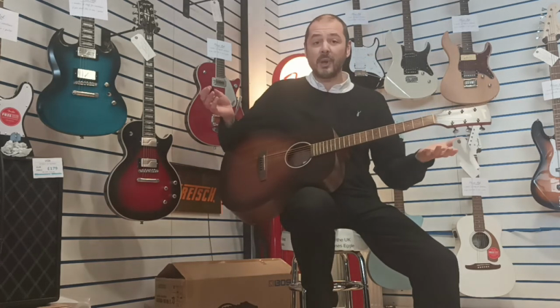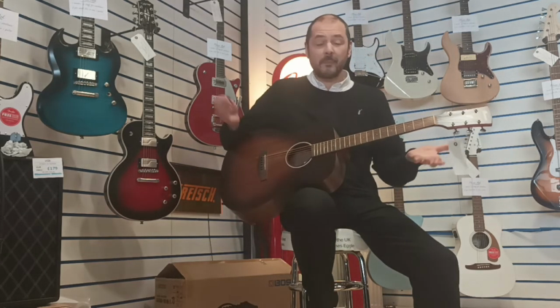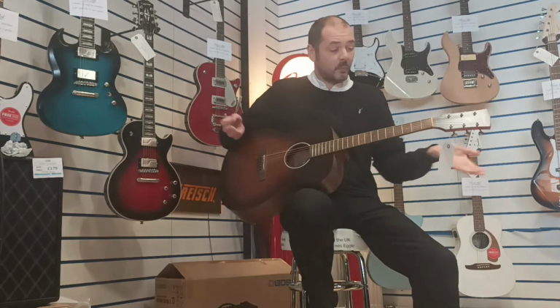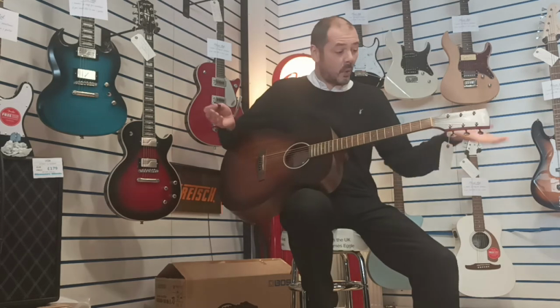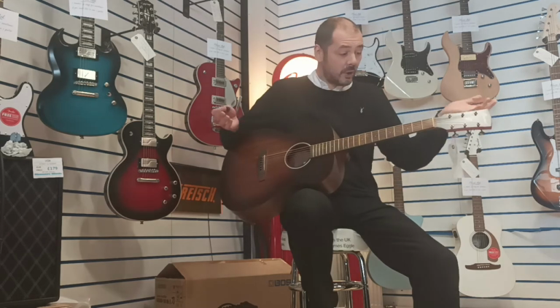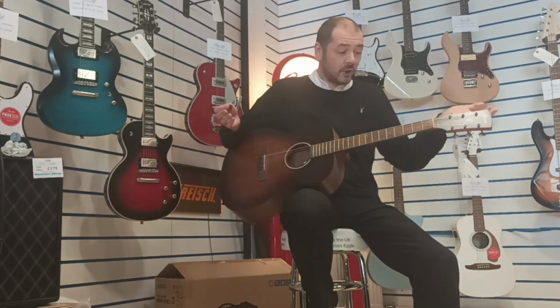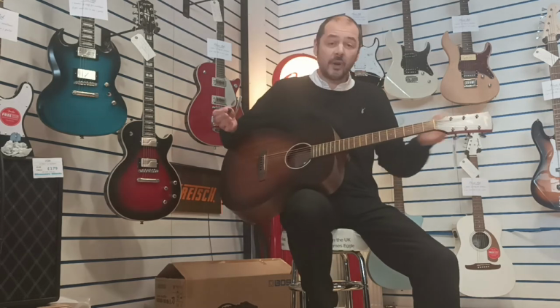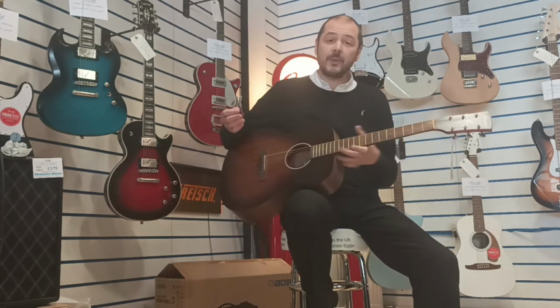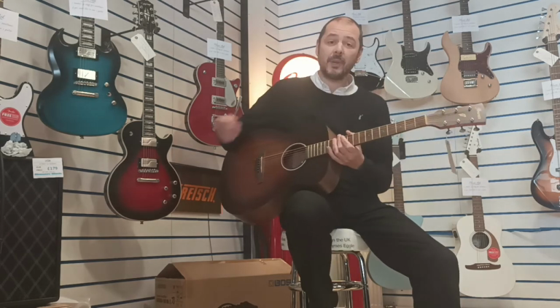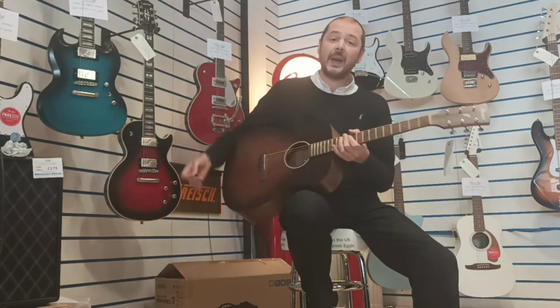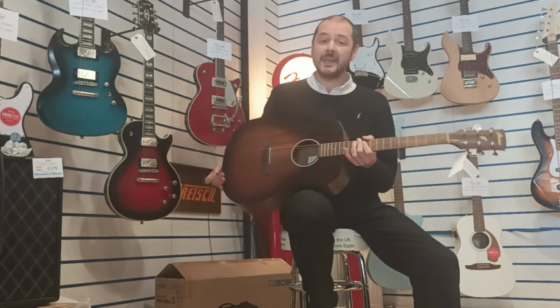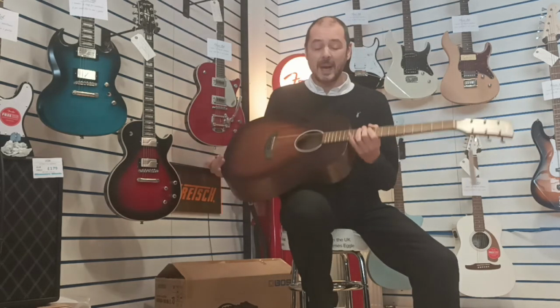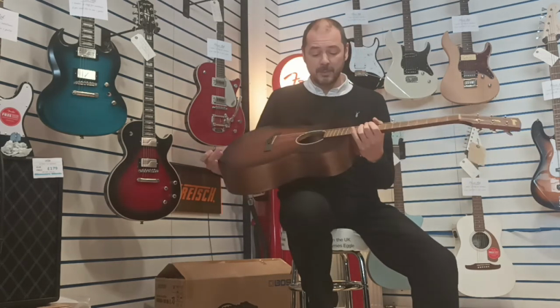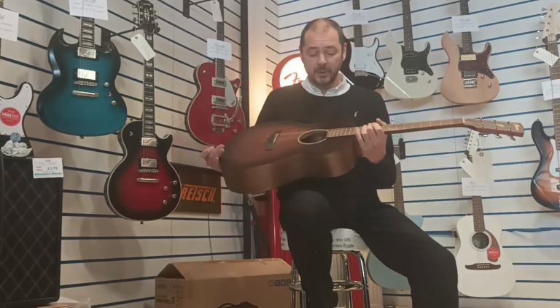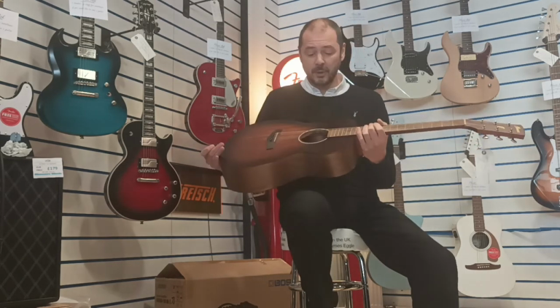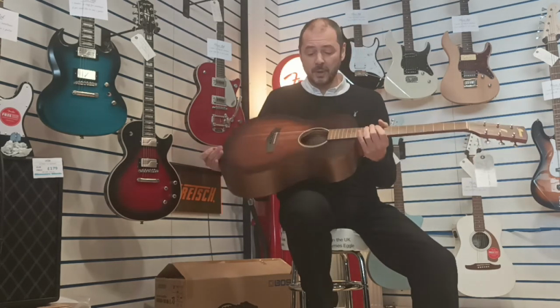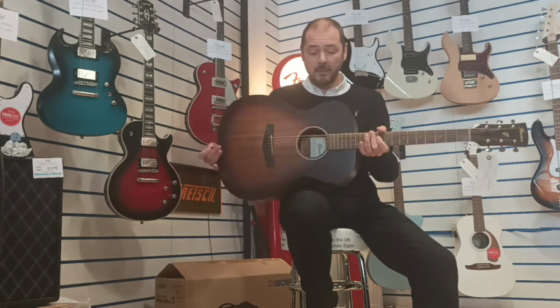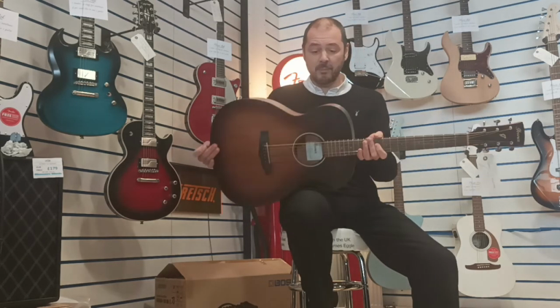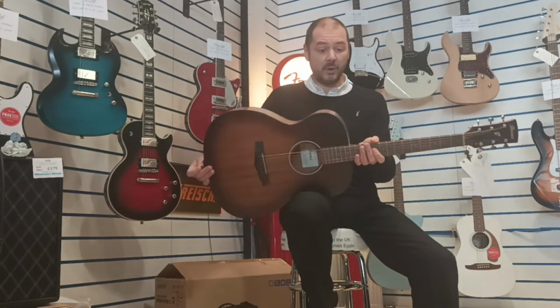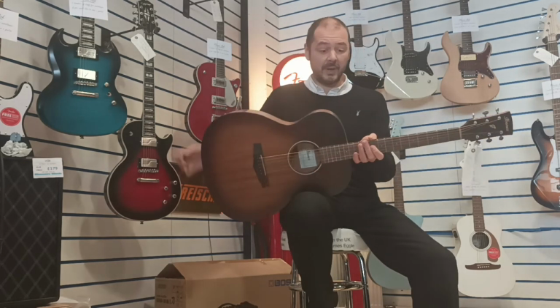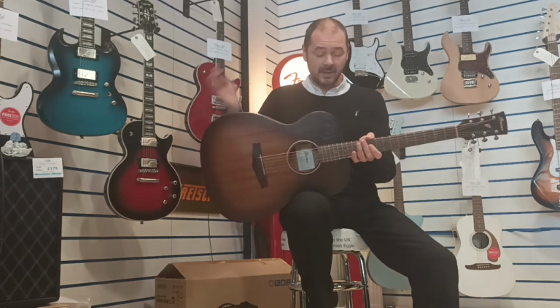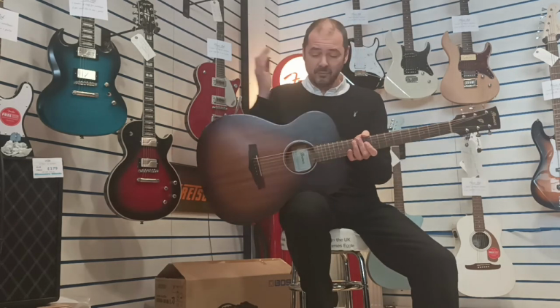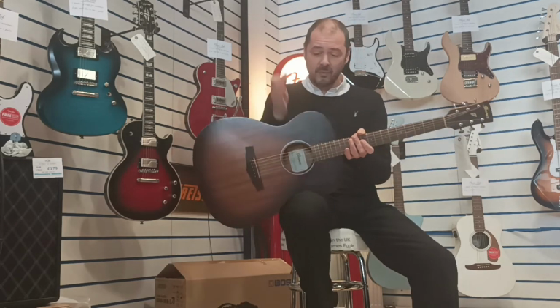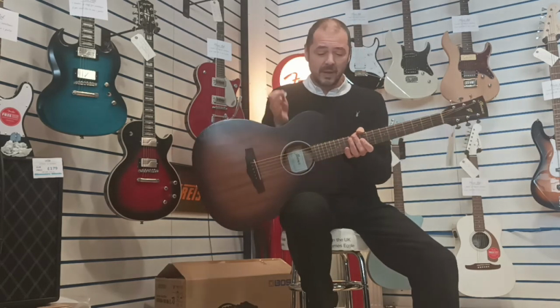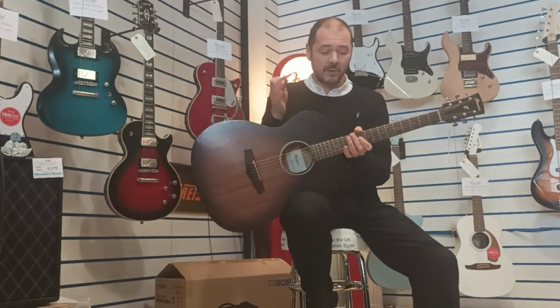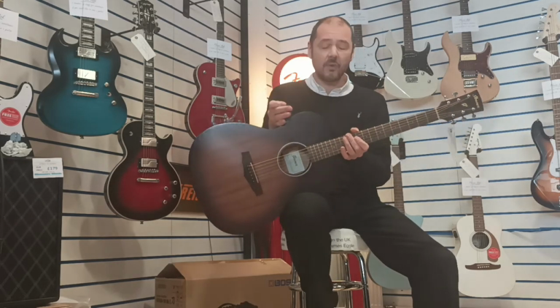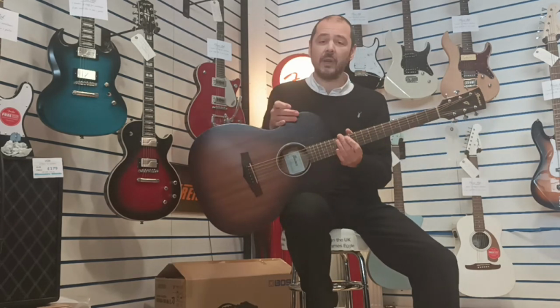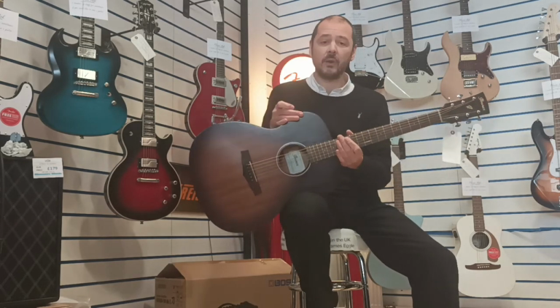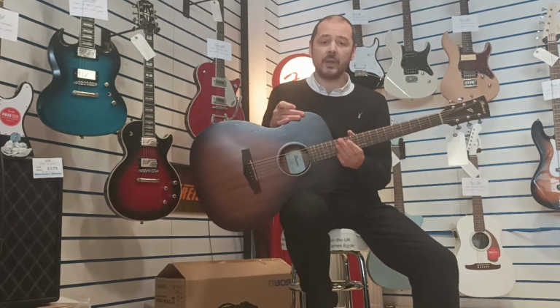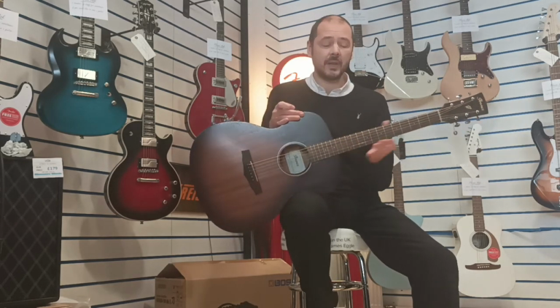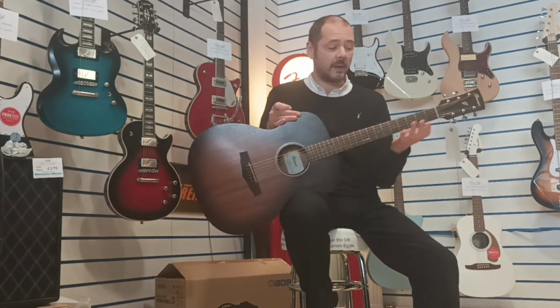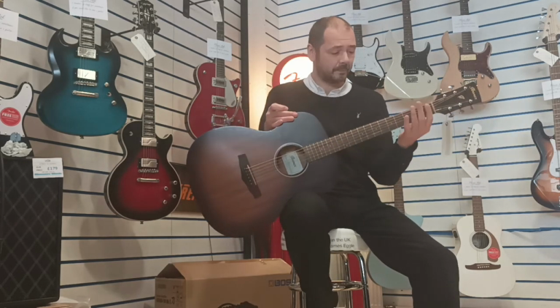Brilliant — what a joy to play. It's absolutely brilliant. It's a really, really good guitar.